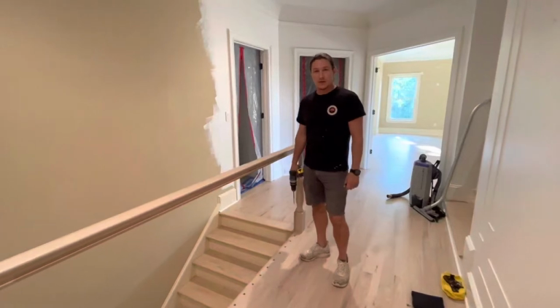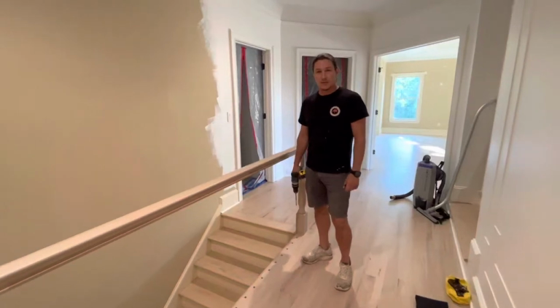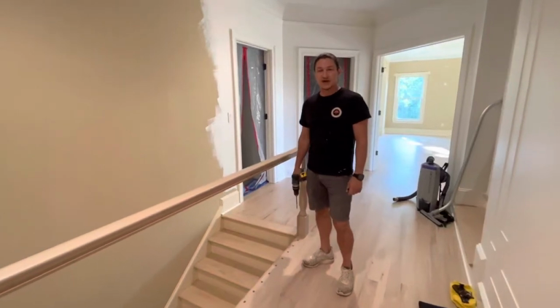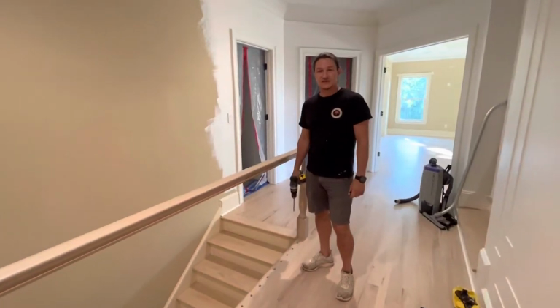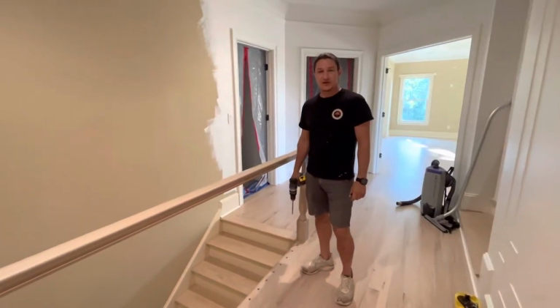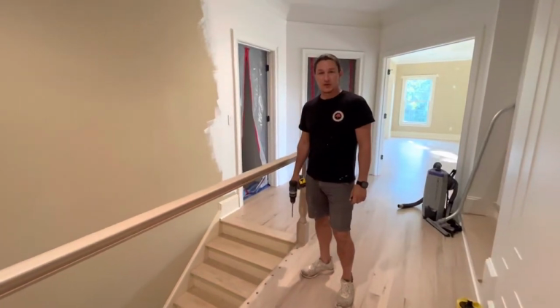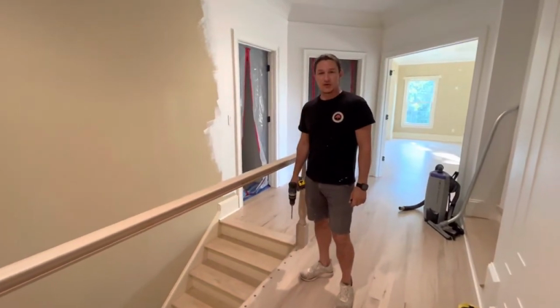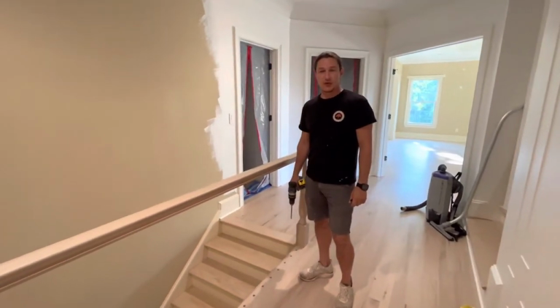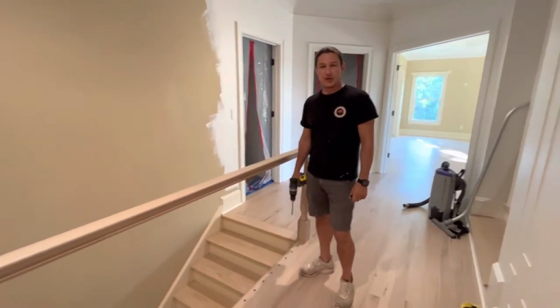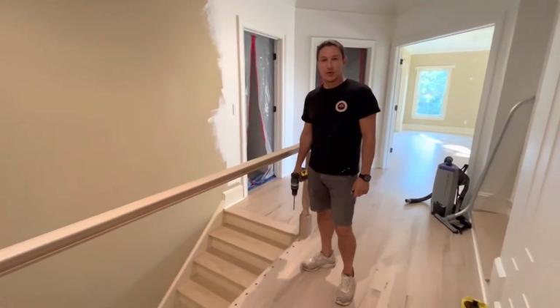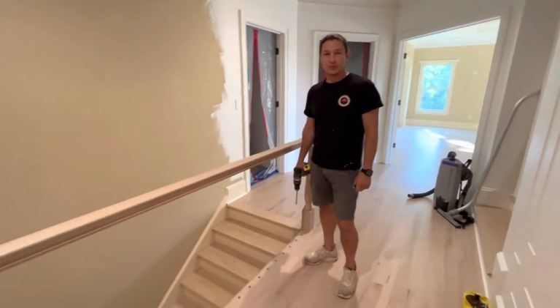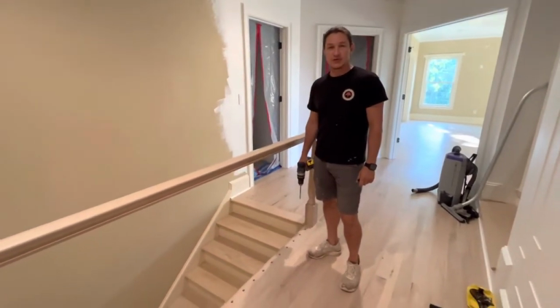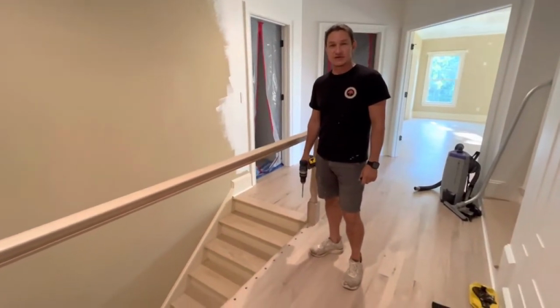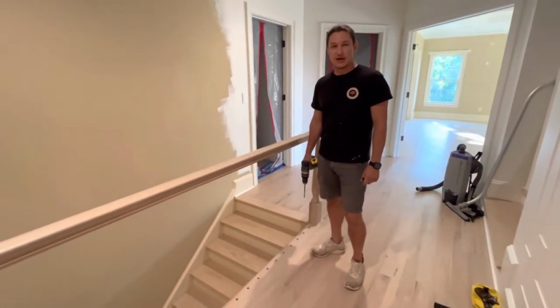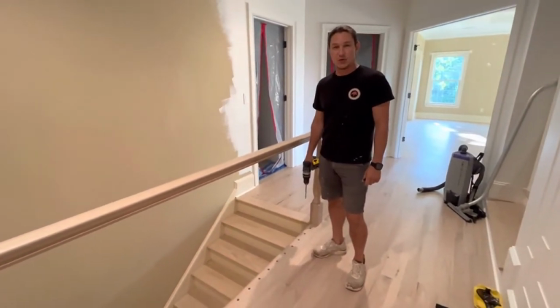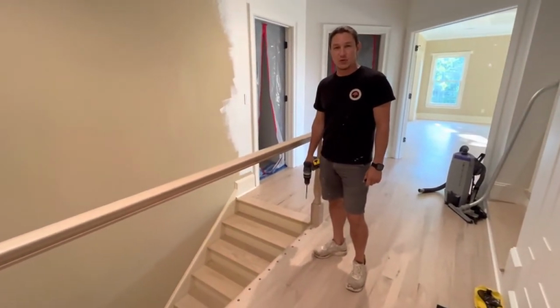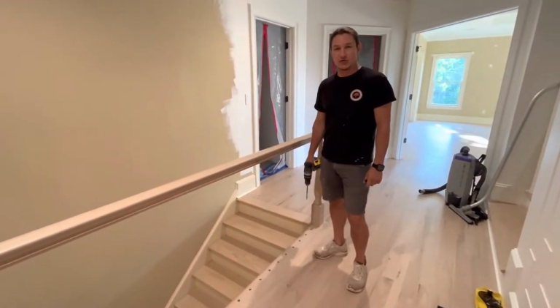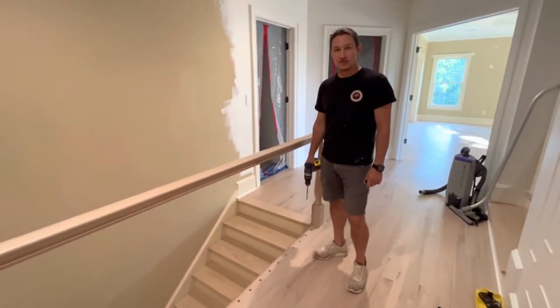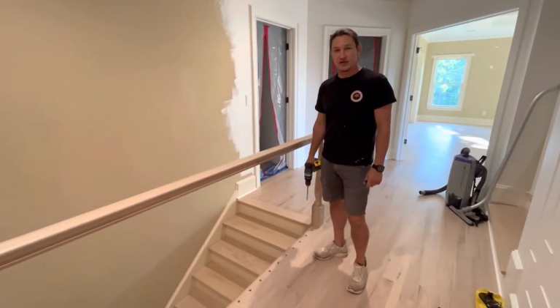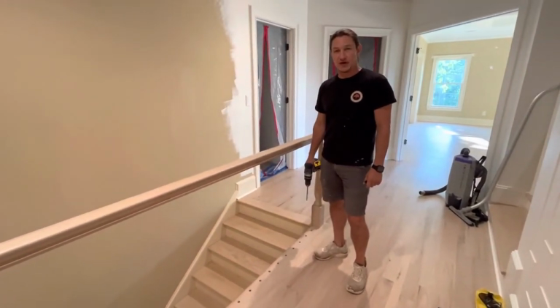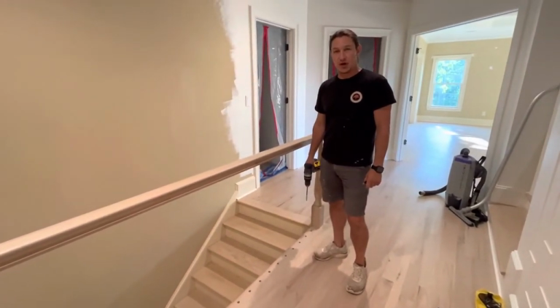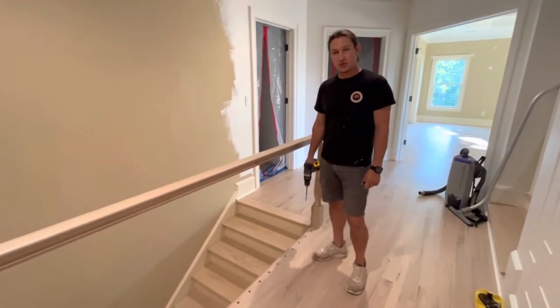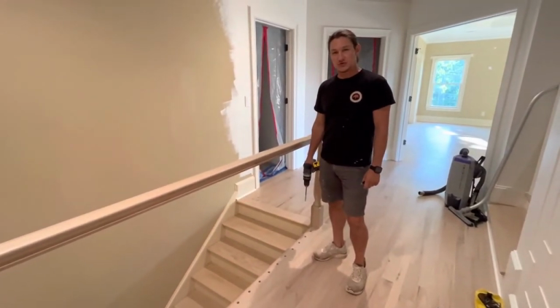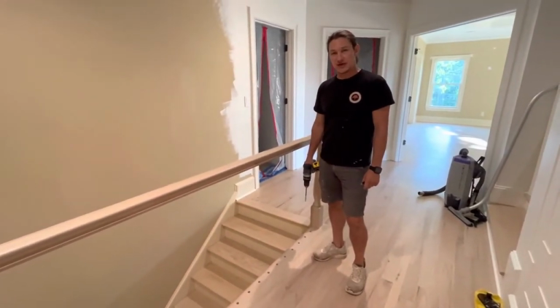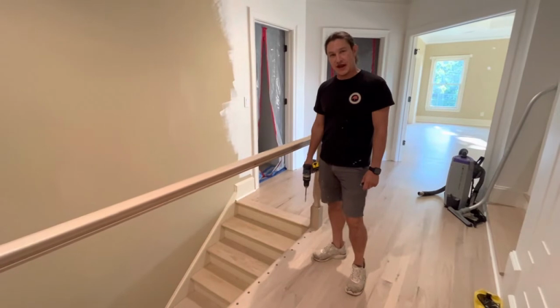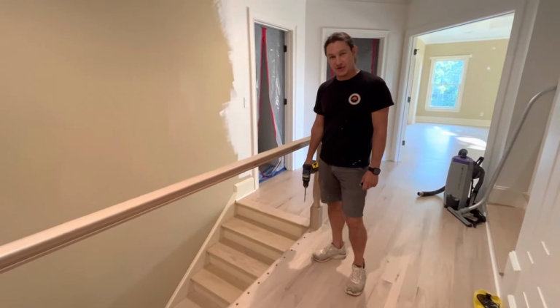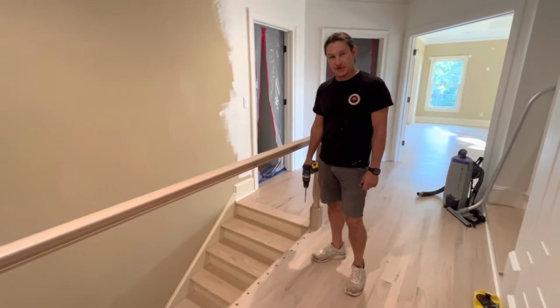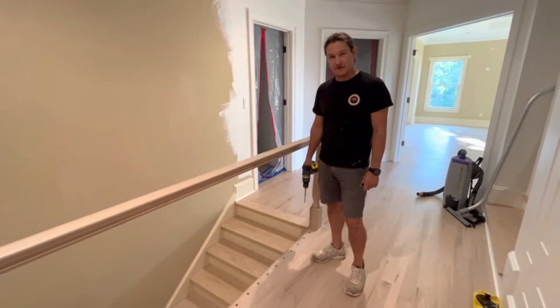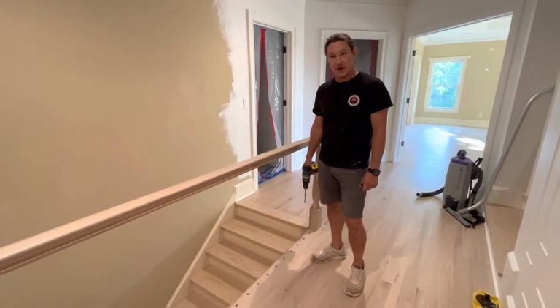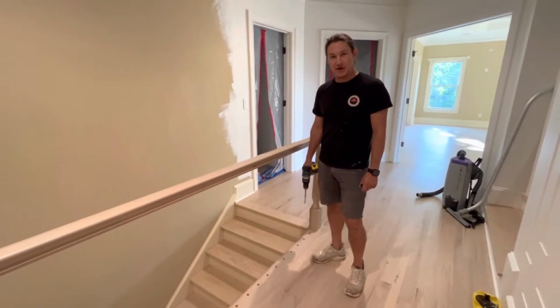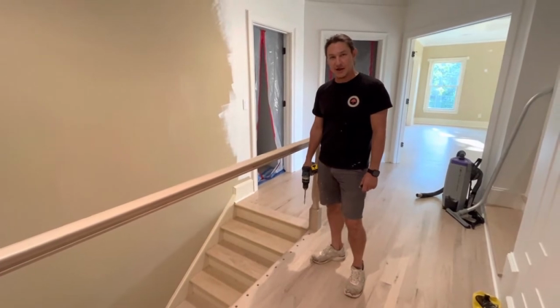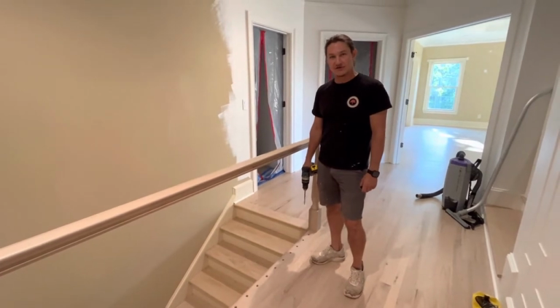Mike and Fix It here with Greater Oak Built. Today we will be drilling holes in a handrail for iron balusters.